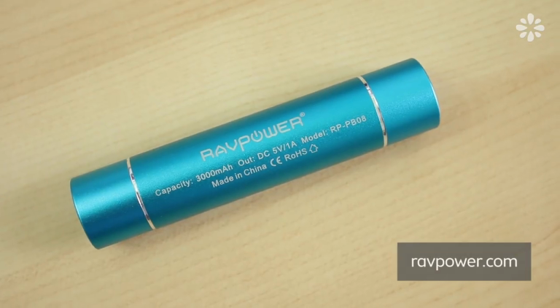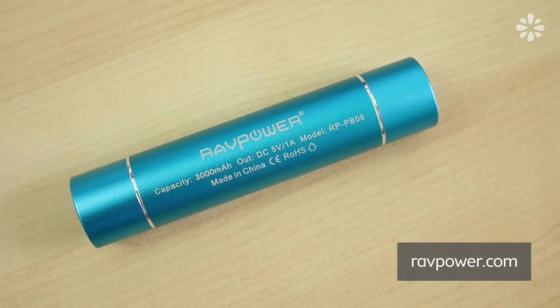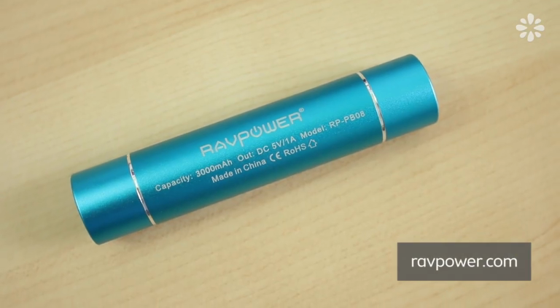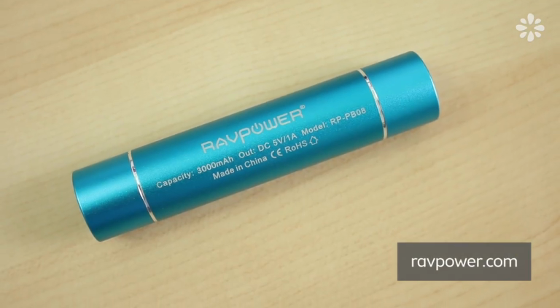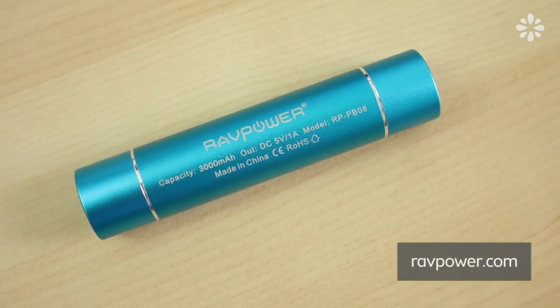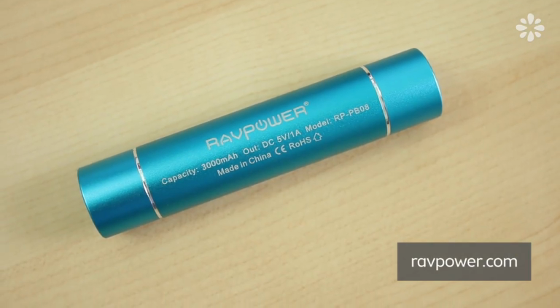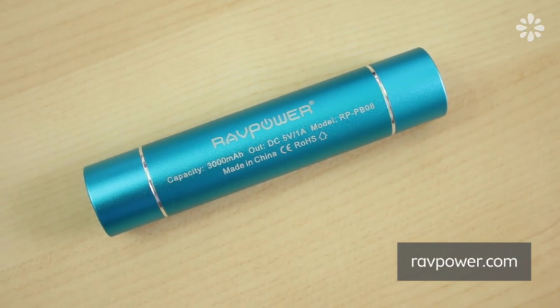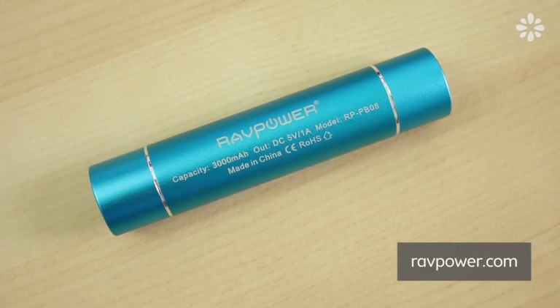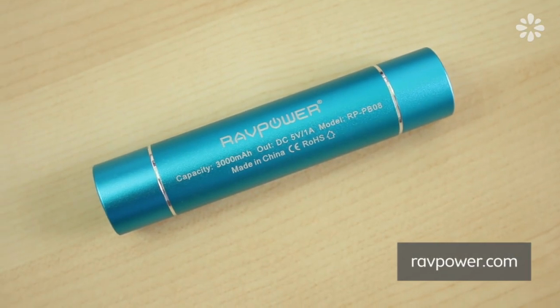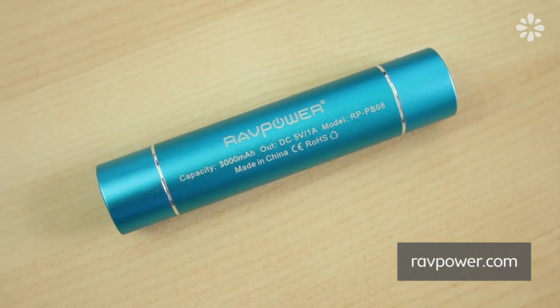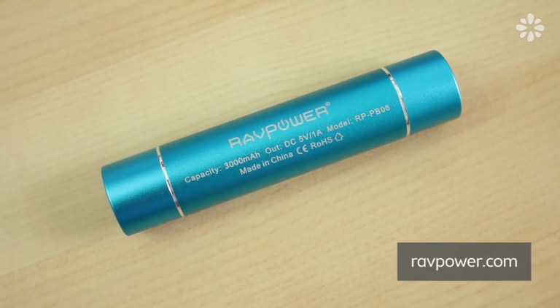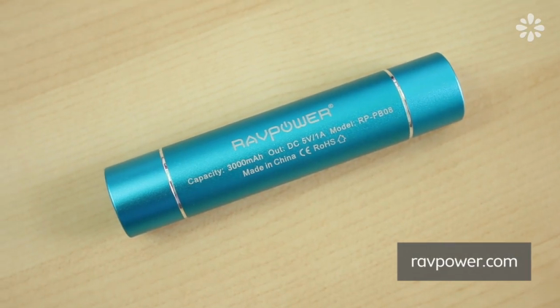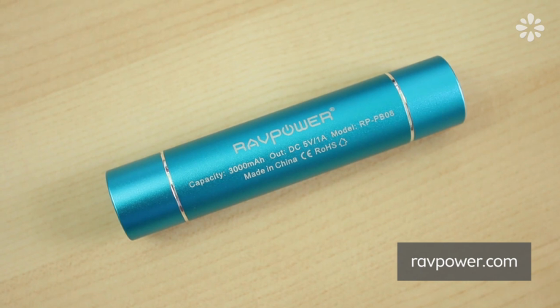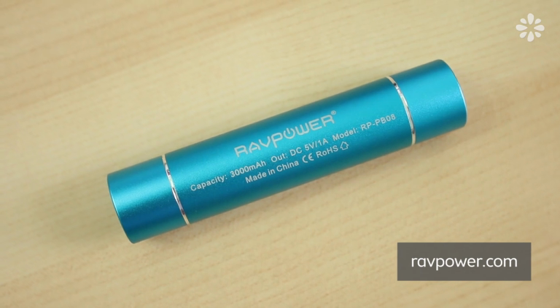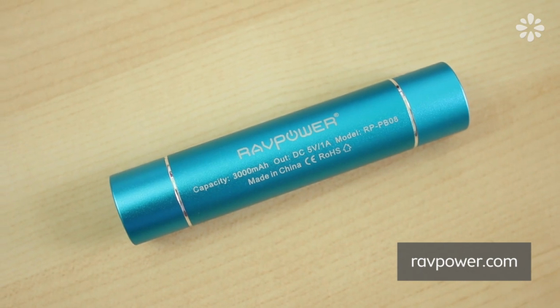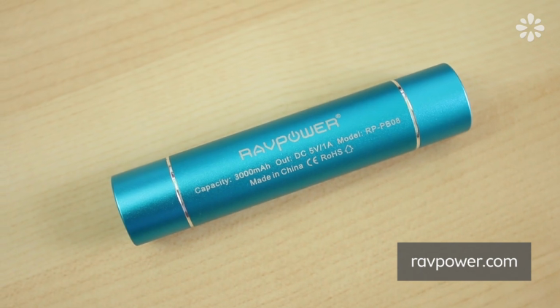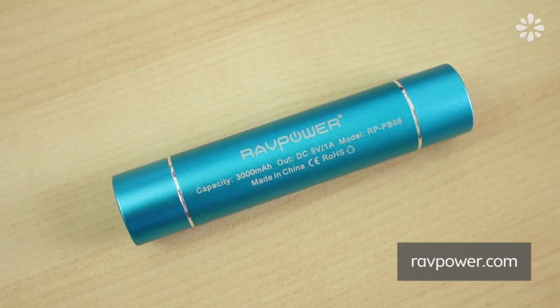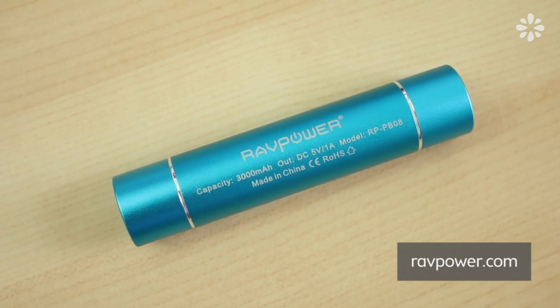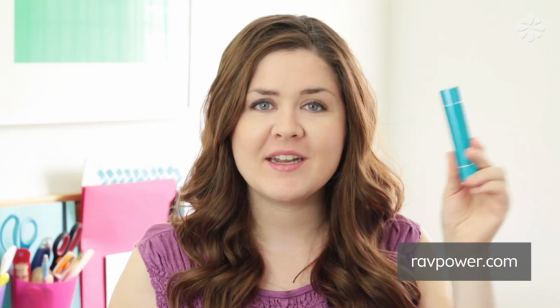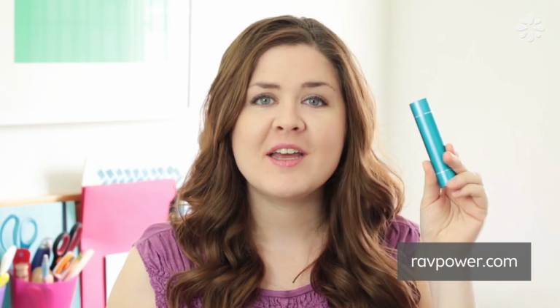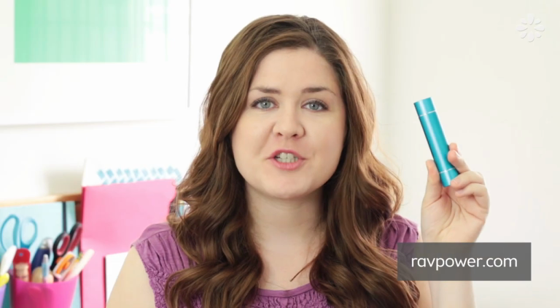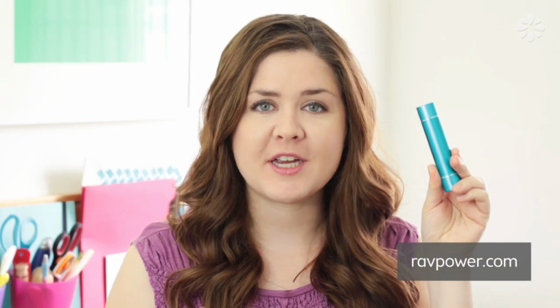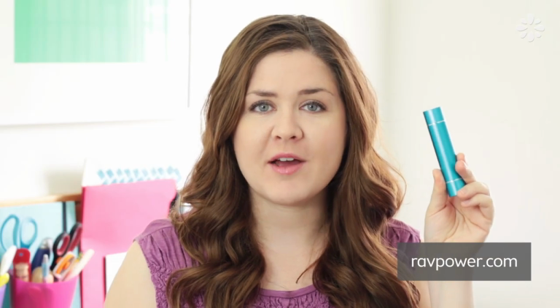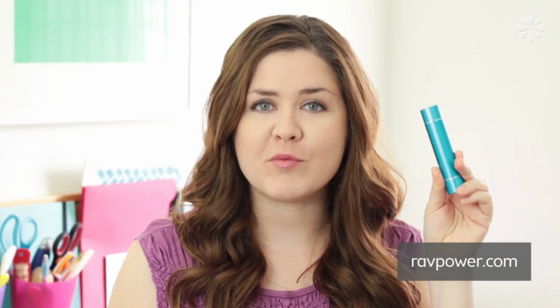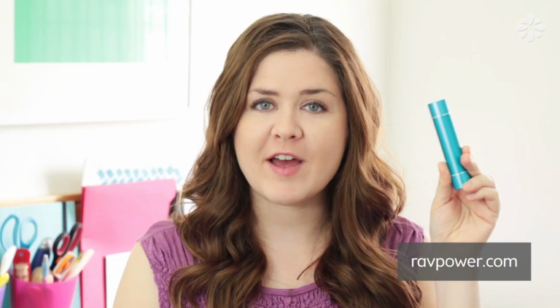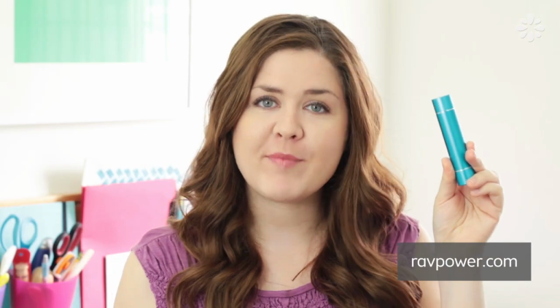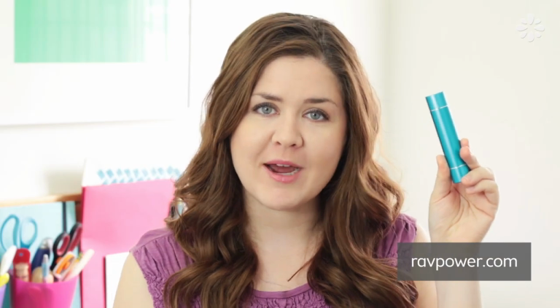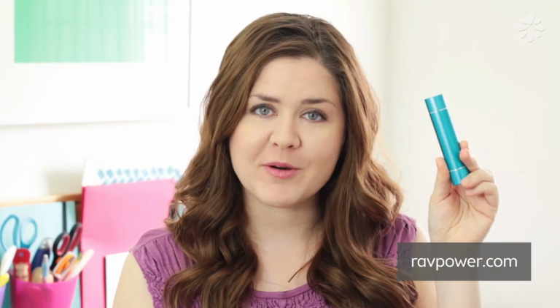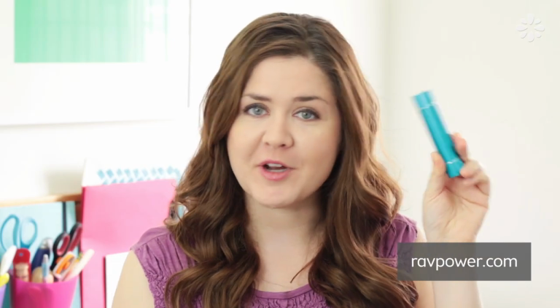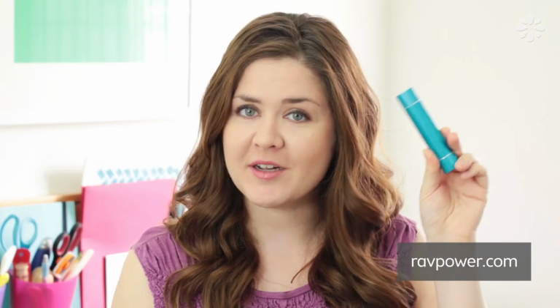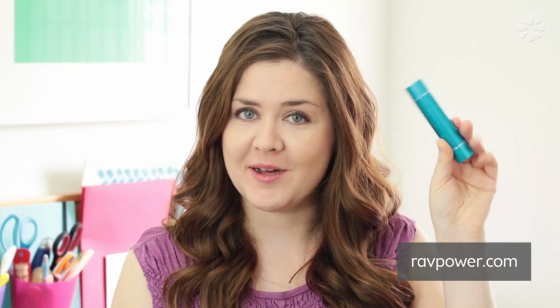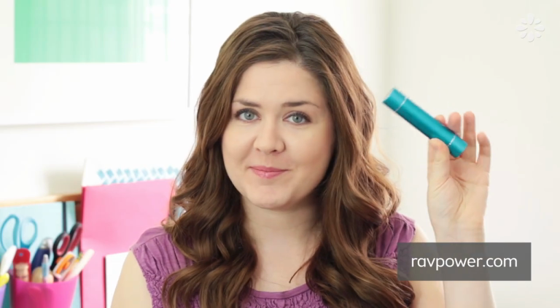If you want to learn more about this charger and where you can buy it, check out RAVPower.com.